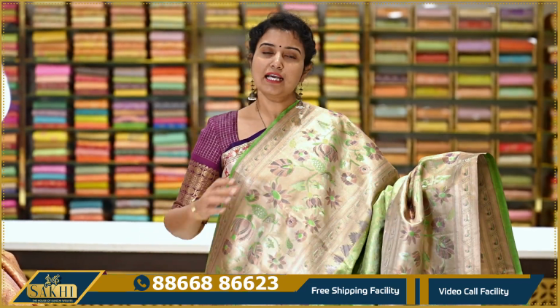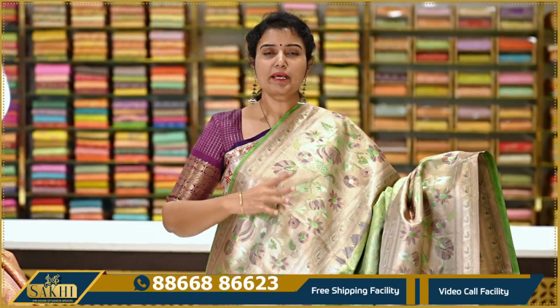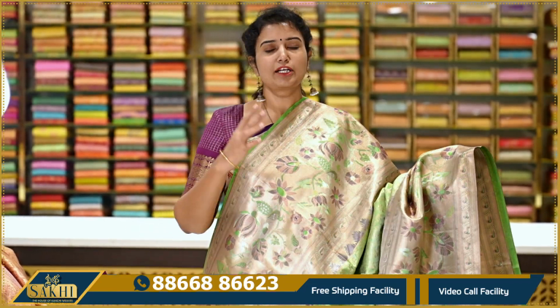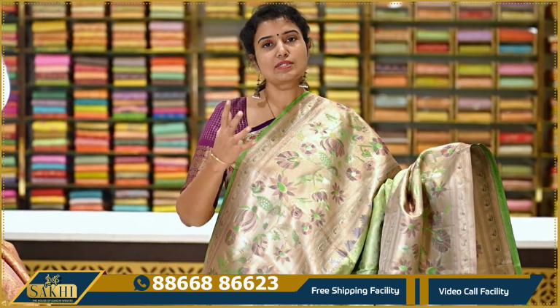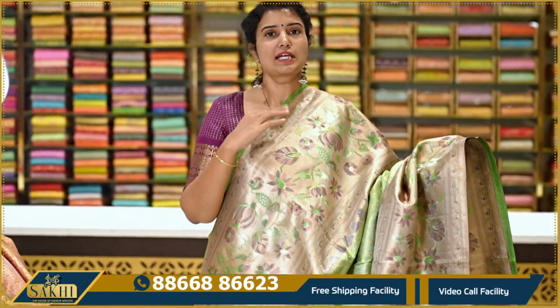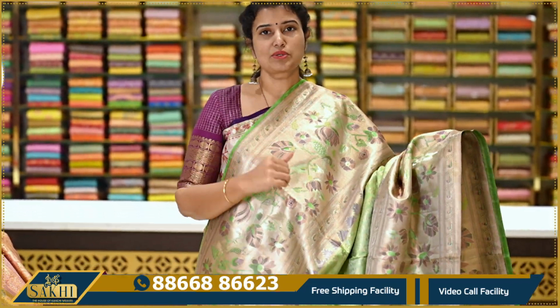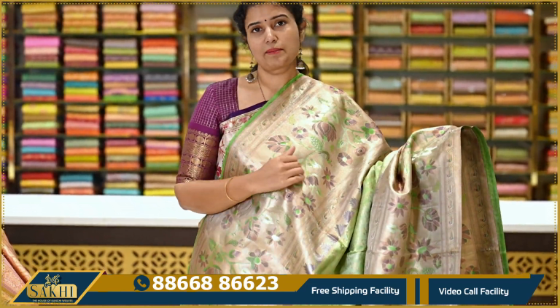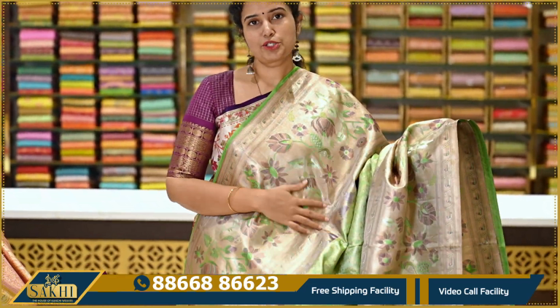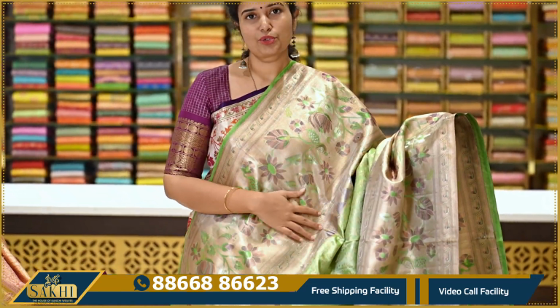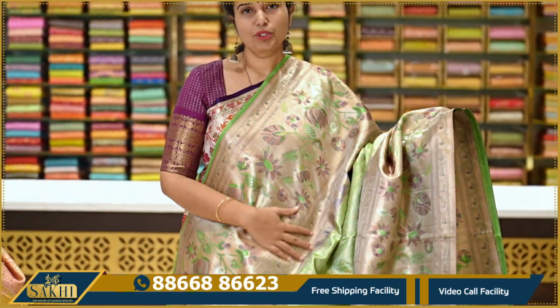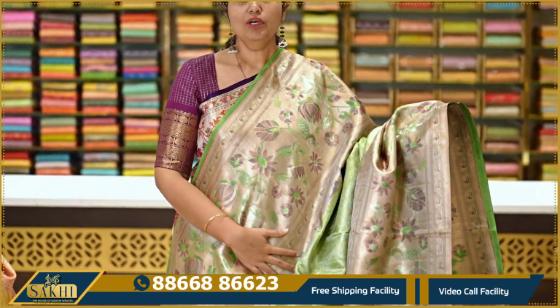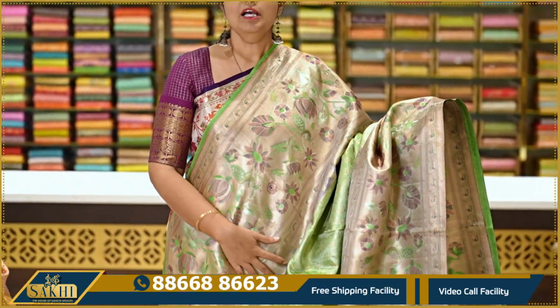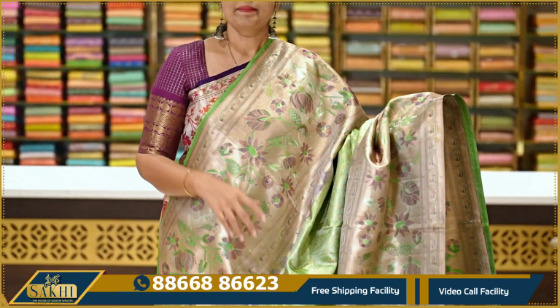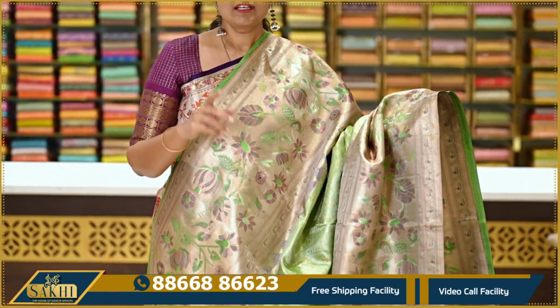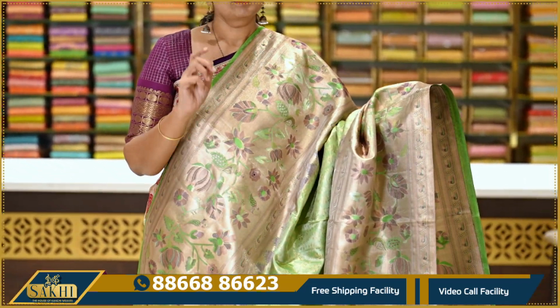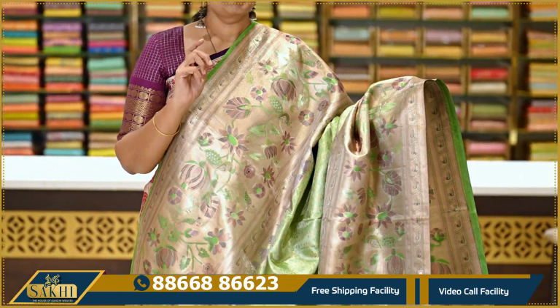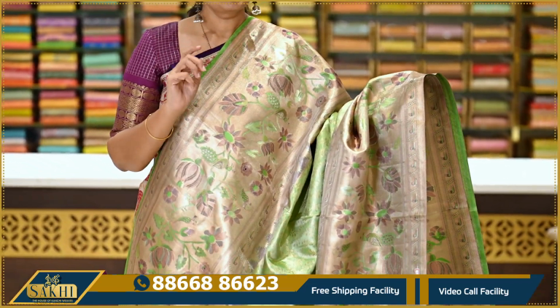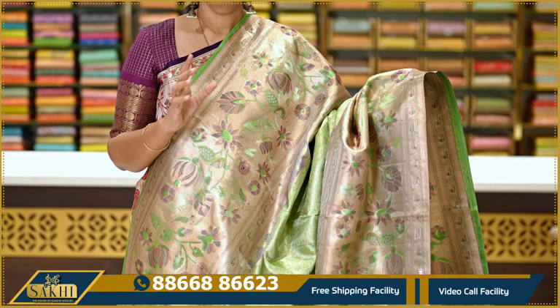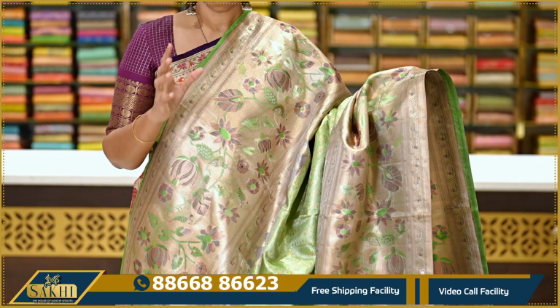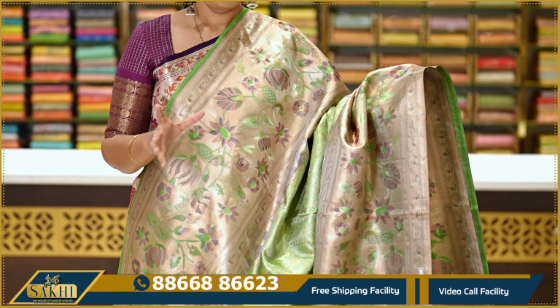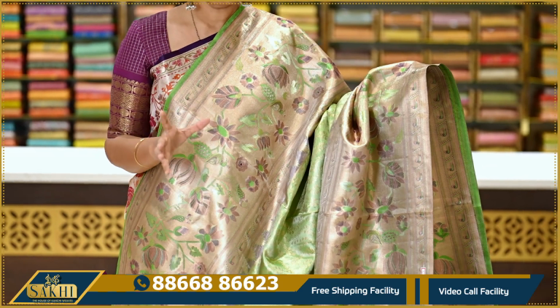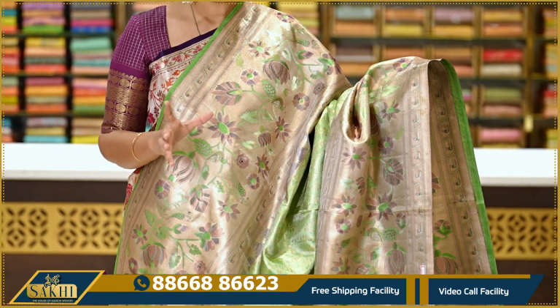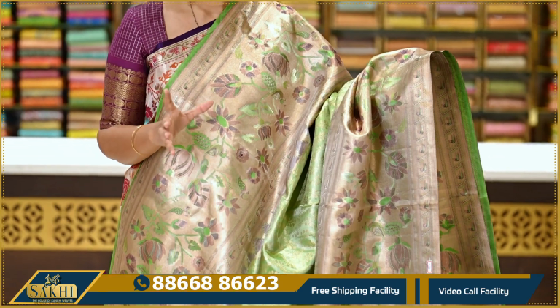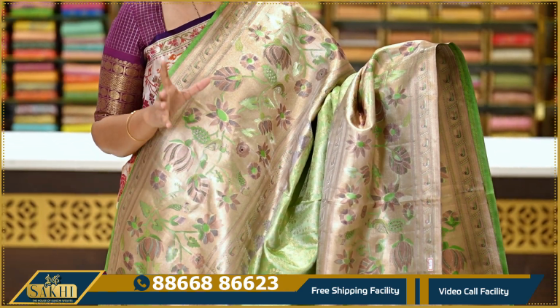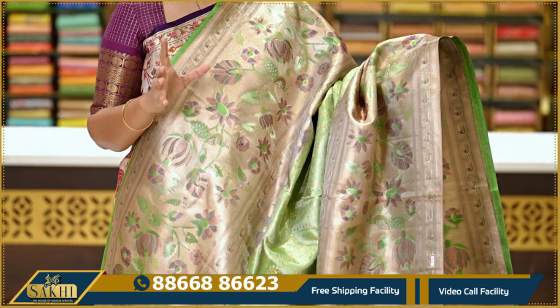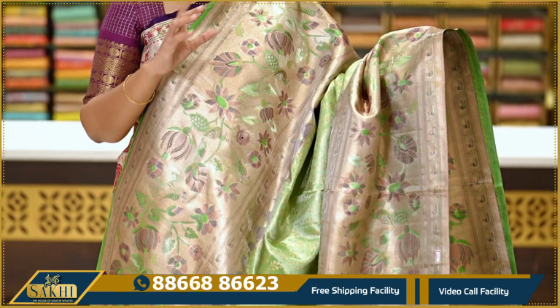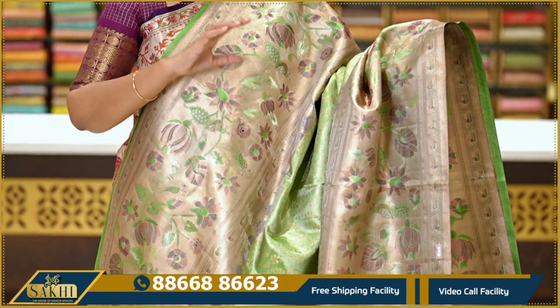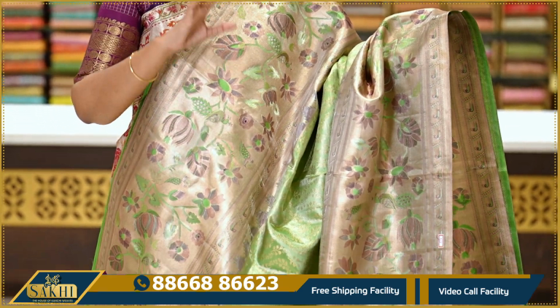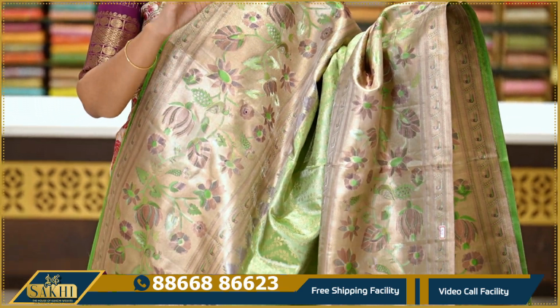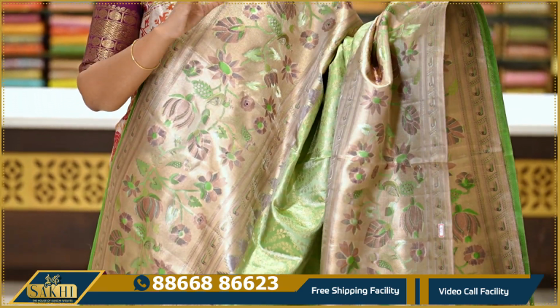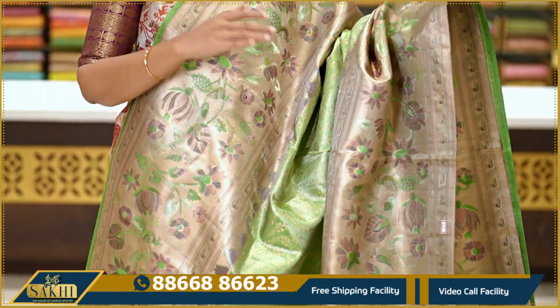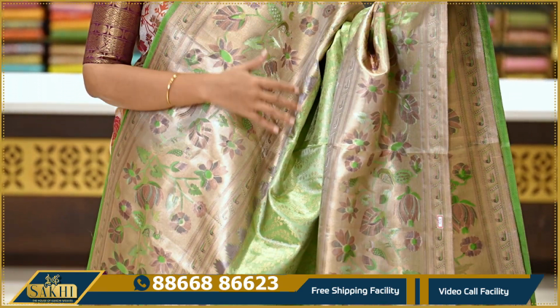This is how many saris are available in the showroom. If you want to do your wedding shopping, you can definitely visit us.